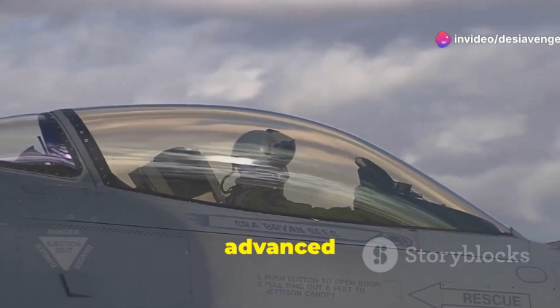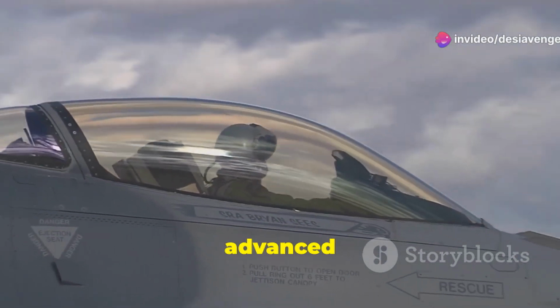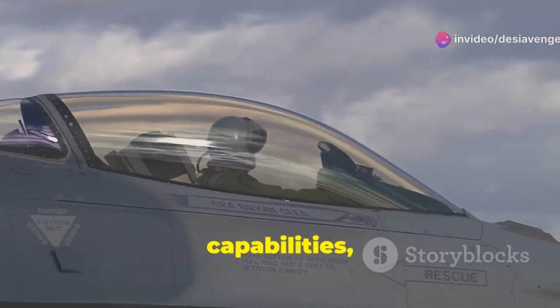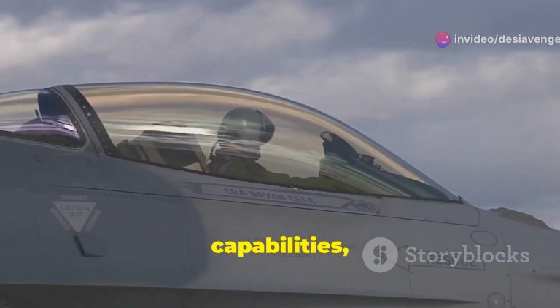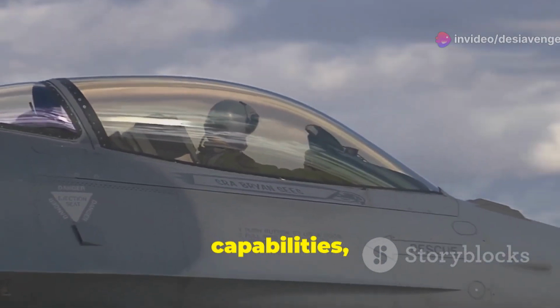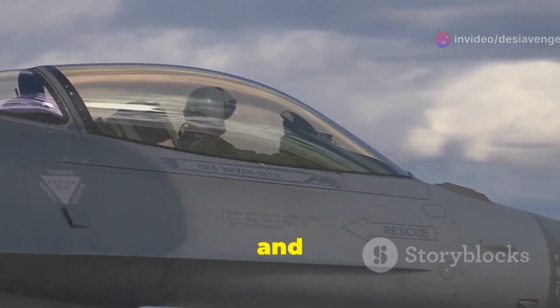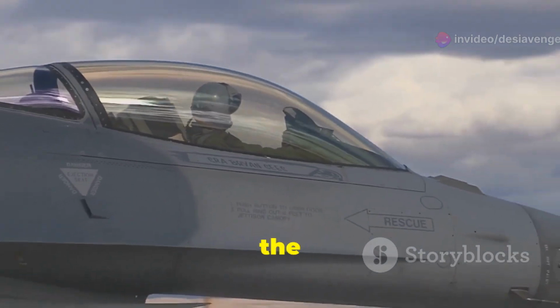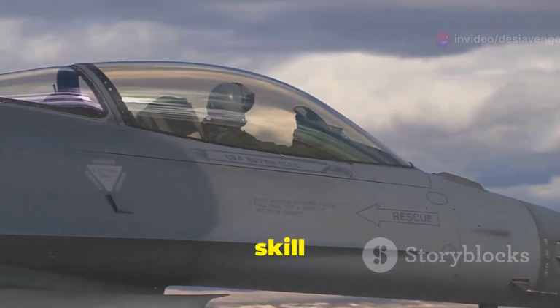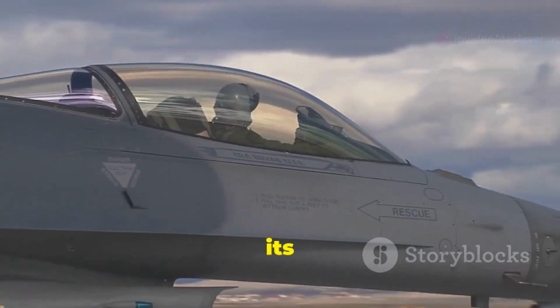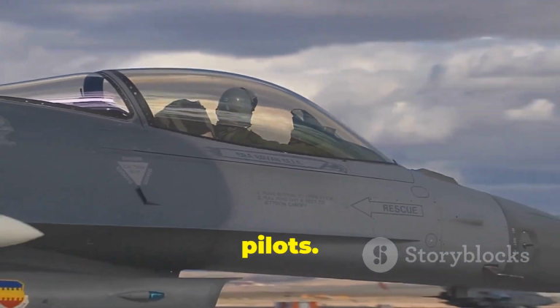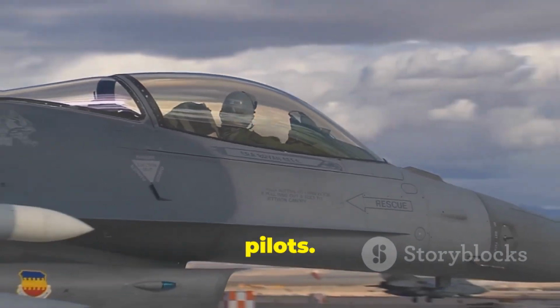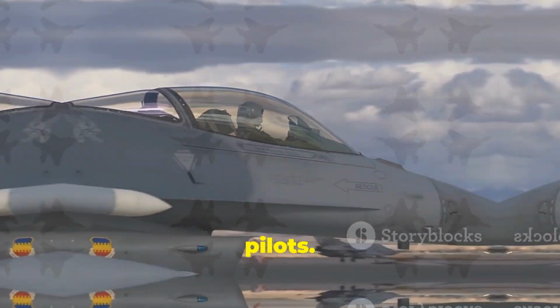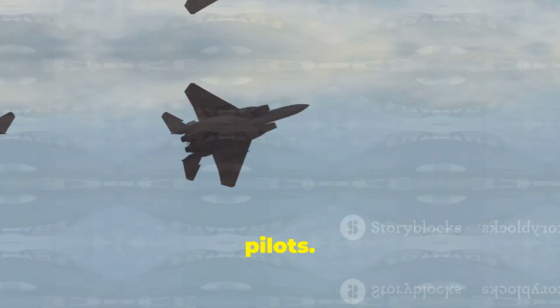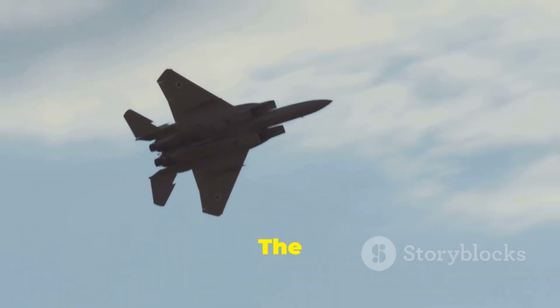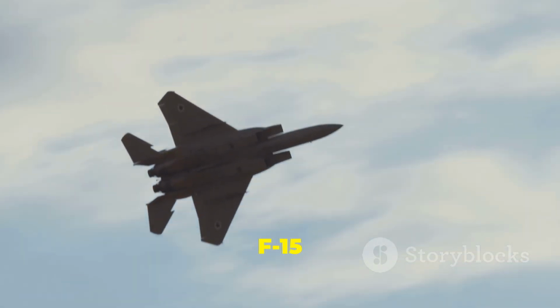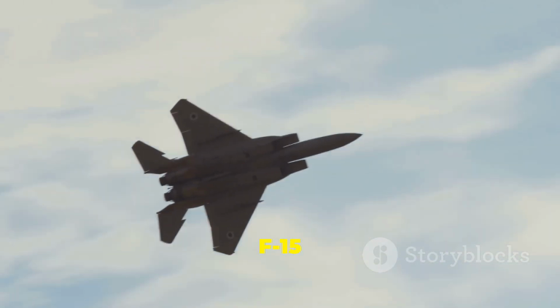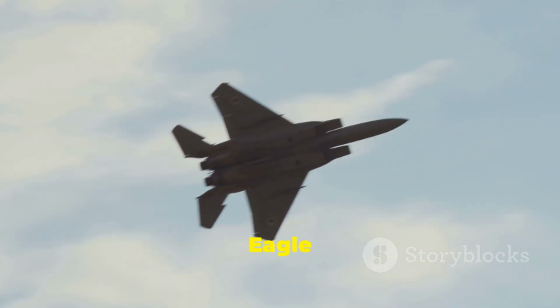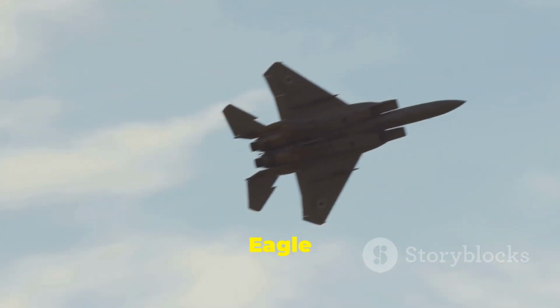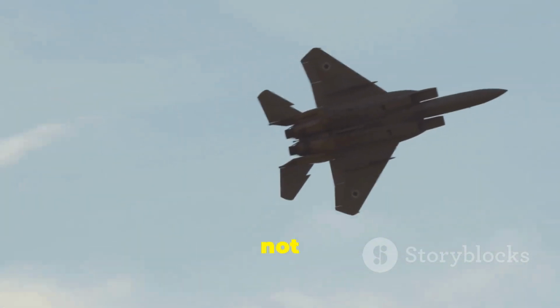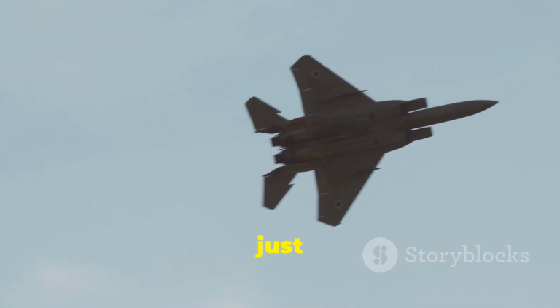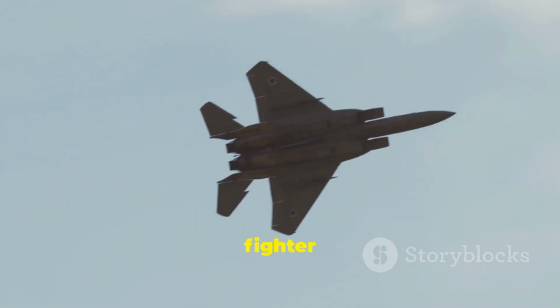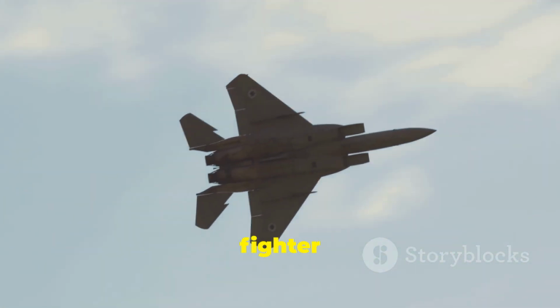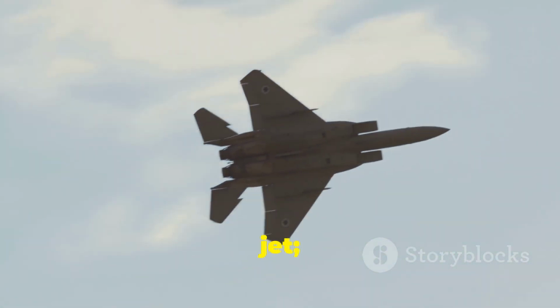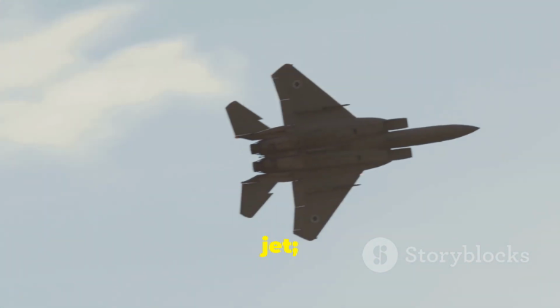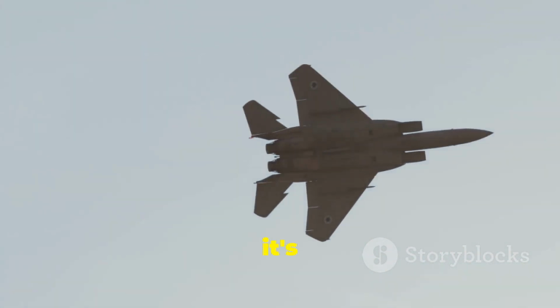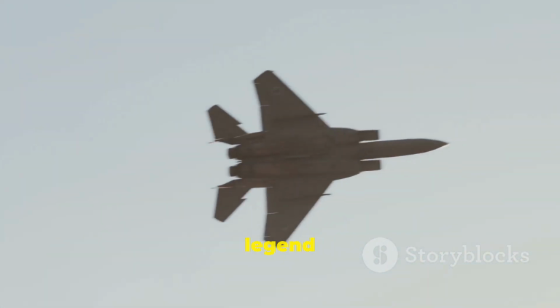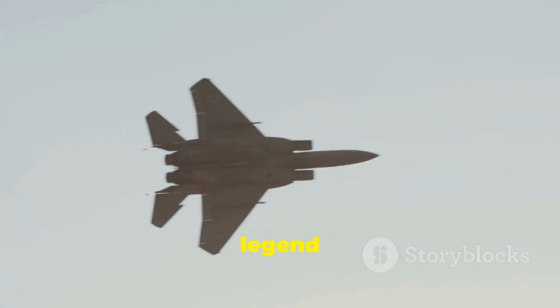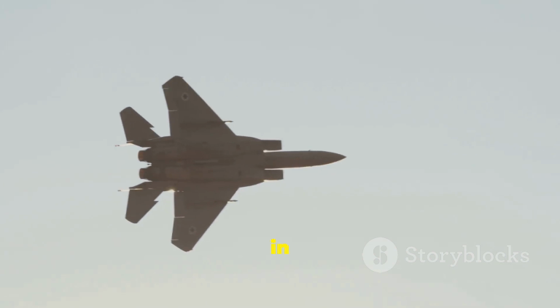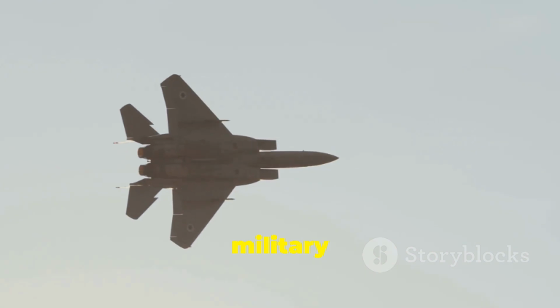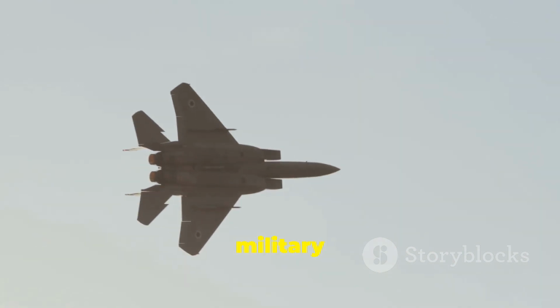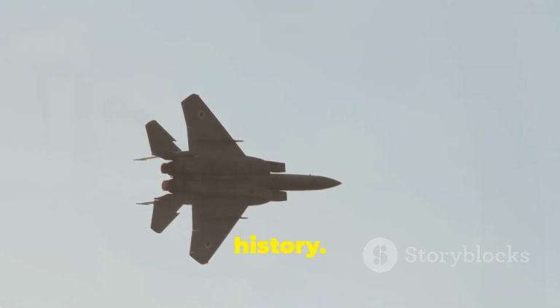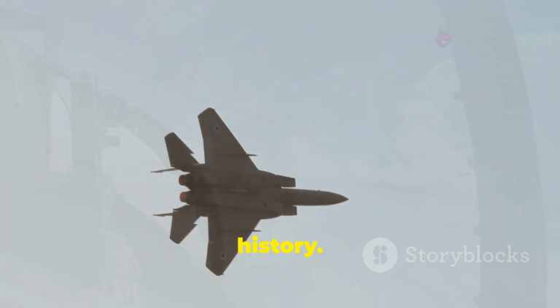It's a testament to the aircraft's exceptional design, advanced capabilities, and the skill of its pilots. The F-15 Eagle is not just a fighter jet, it's a legend in military history.